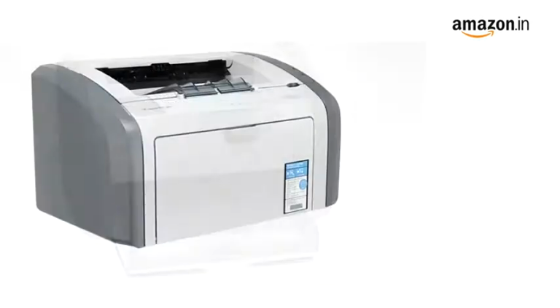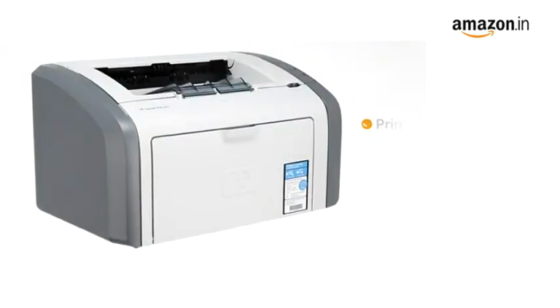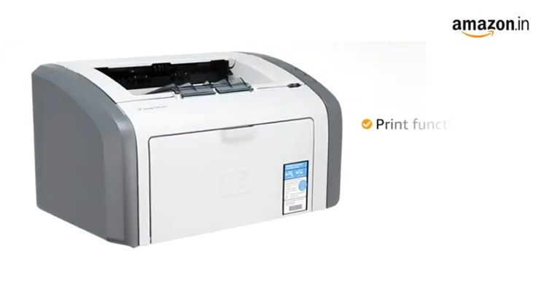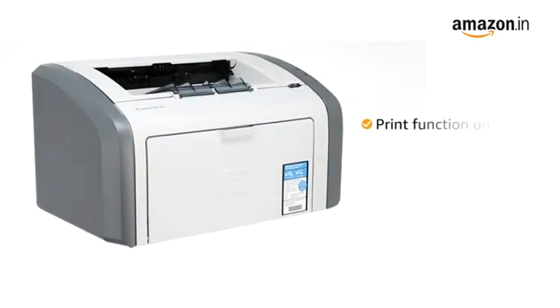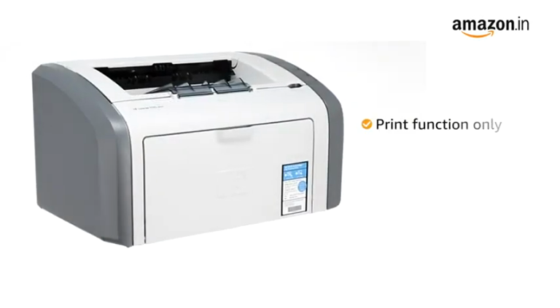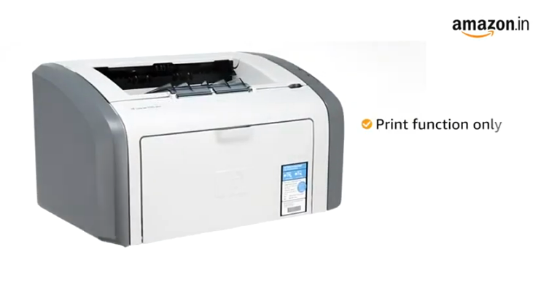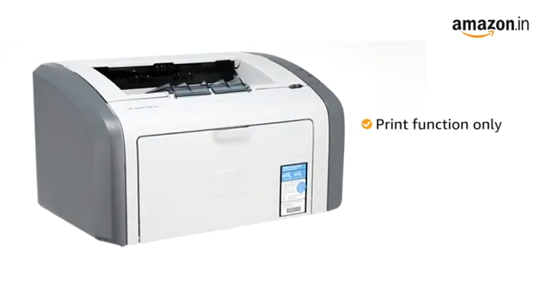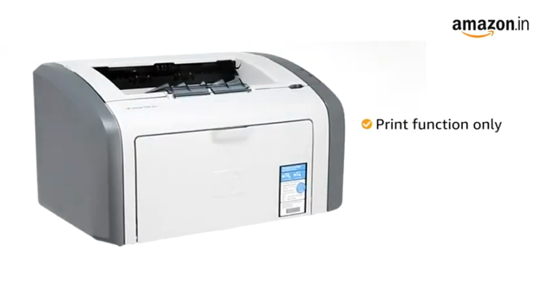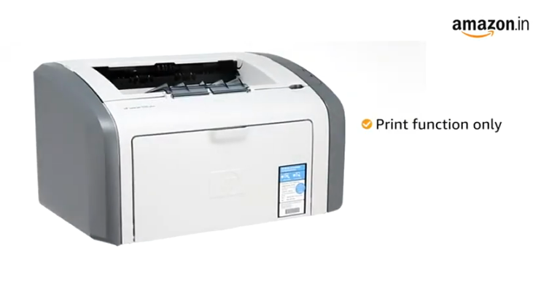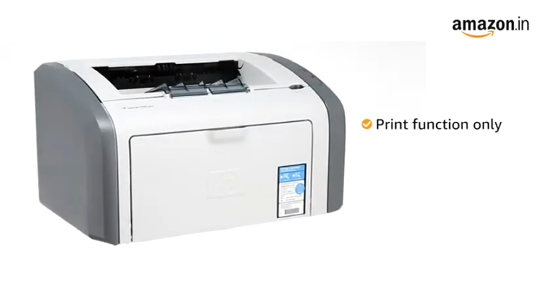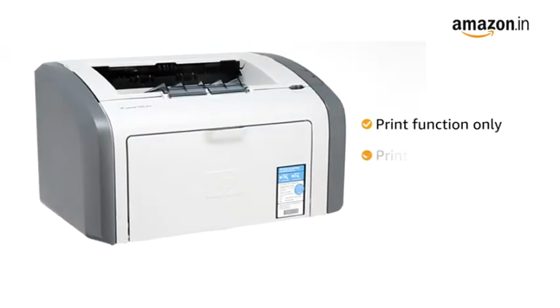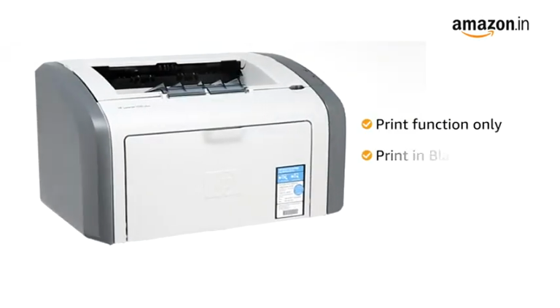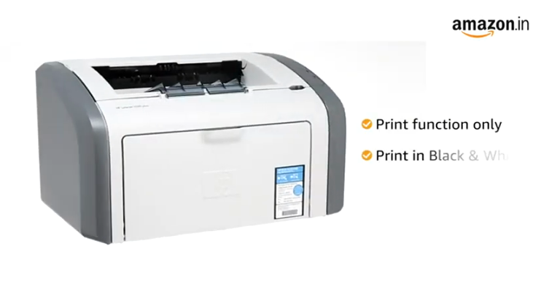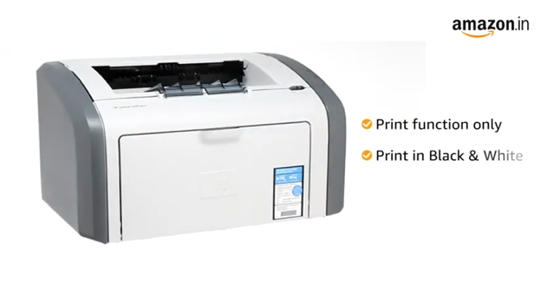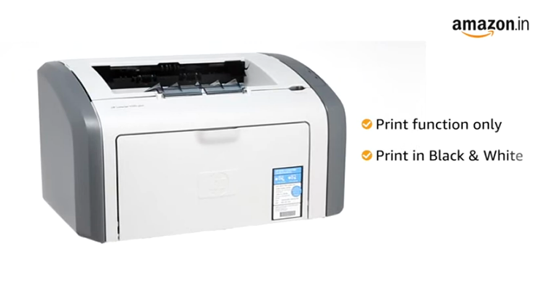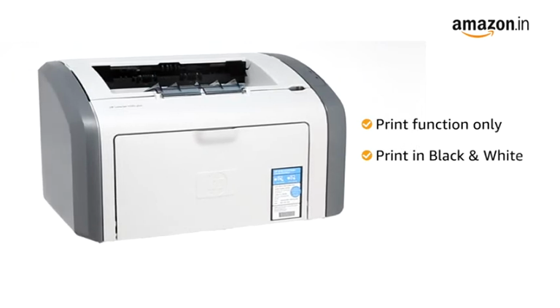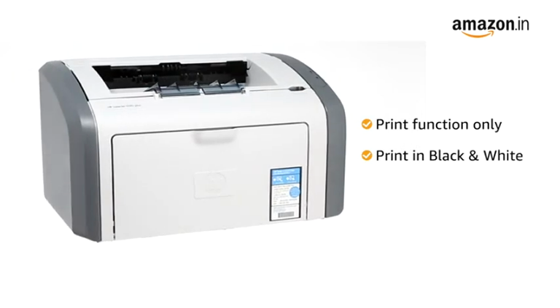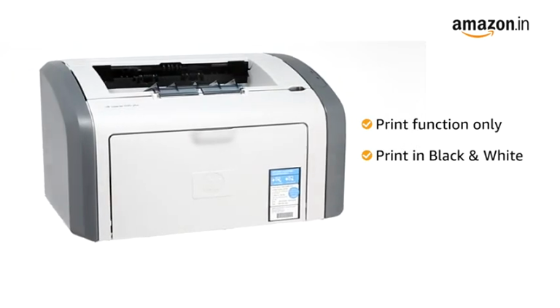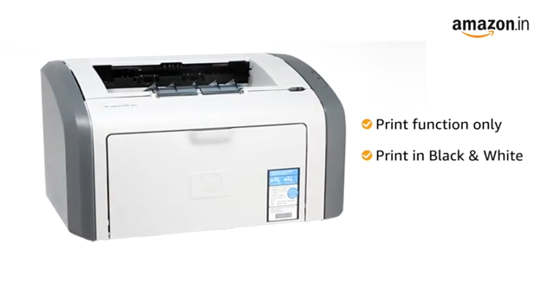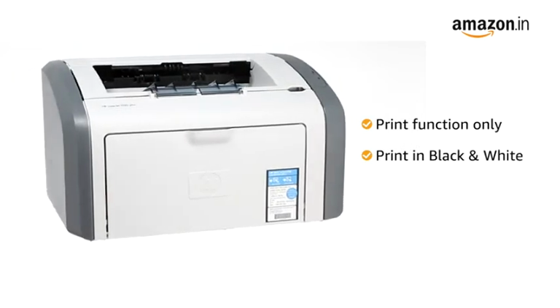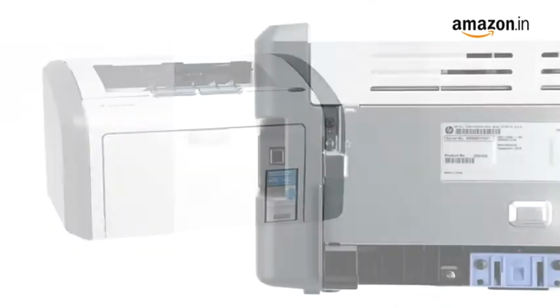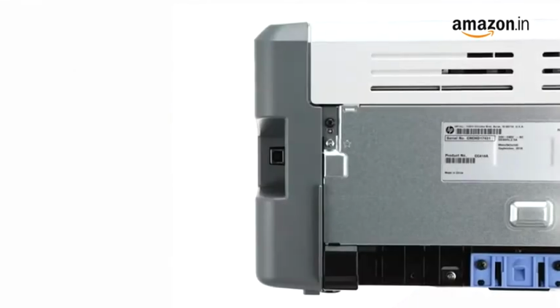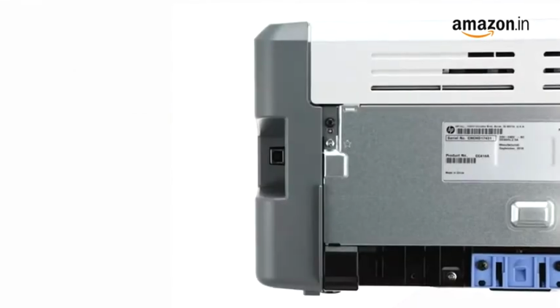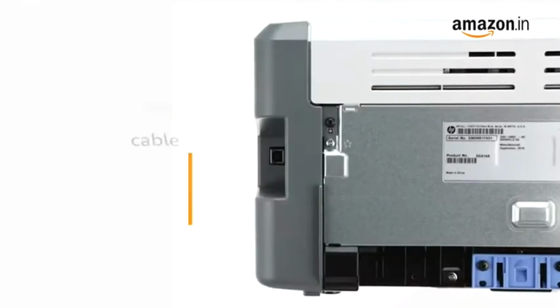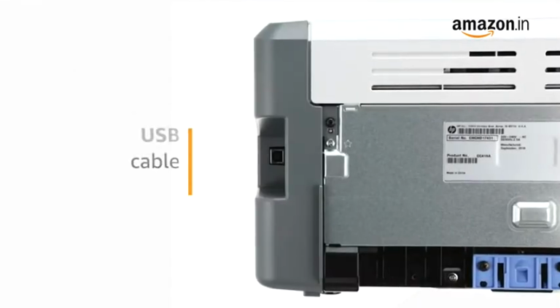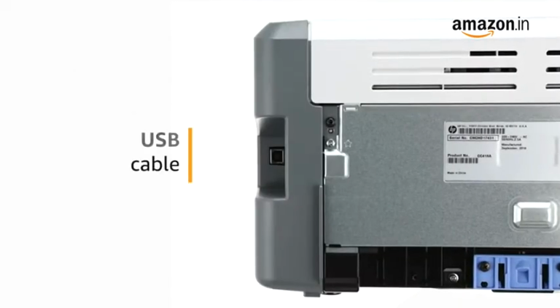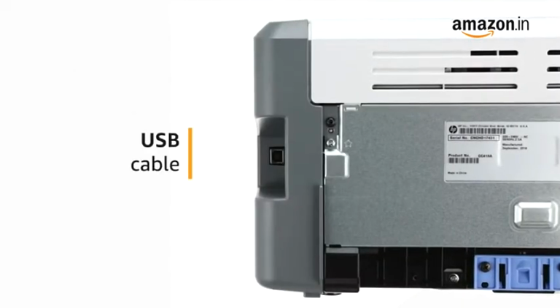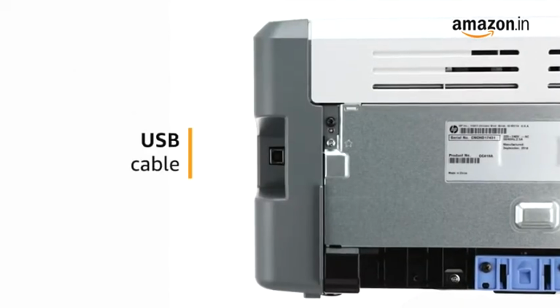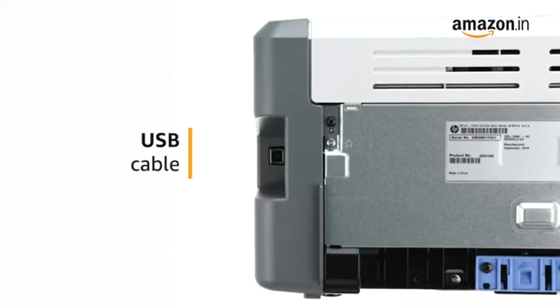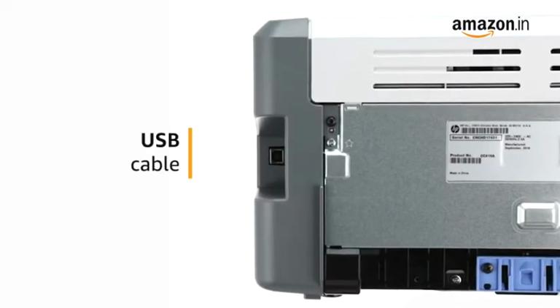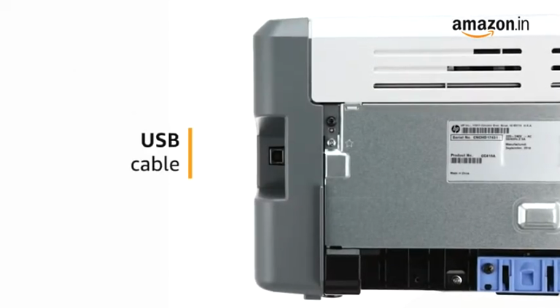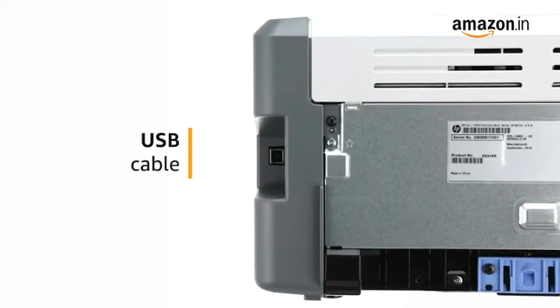It can only perform the print function and can print in black and white only. Connect to the printer using the USB cable.